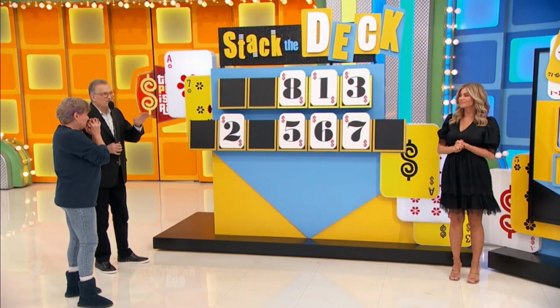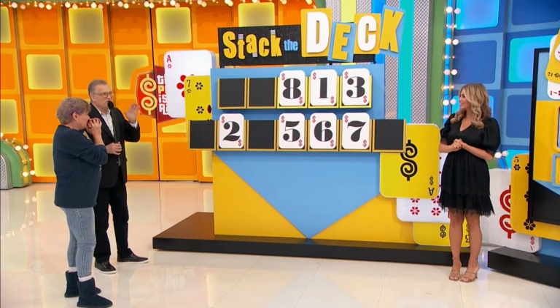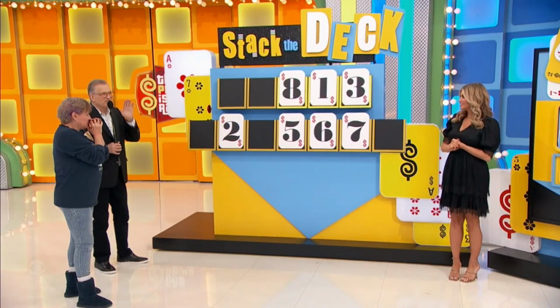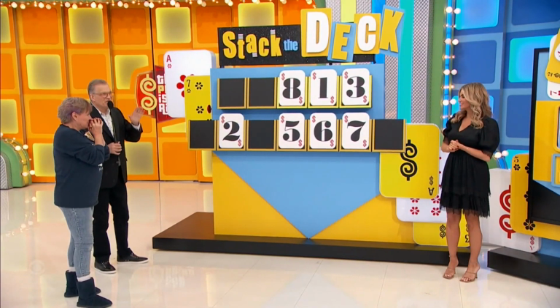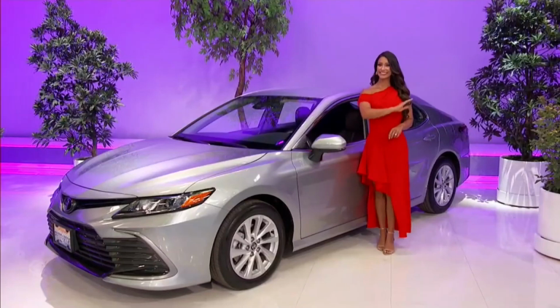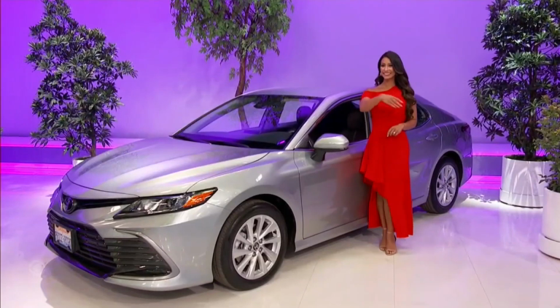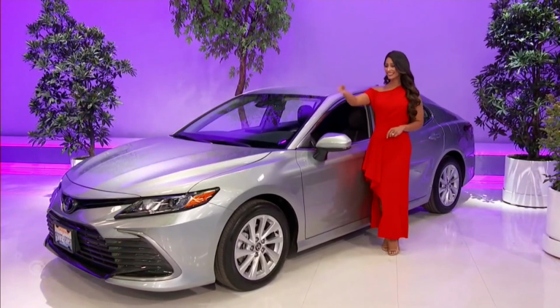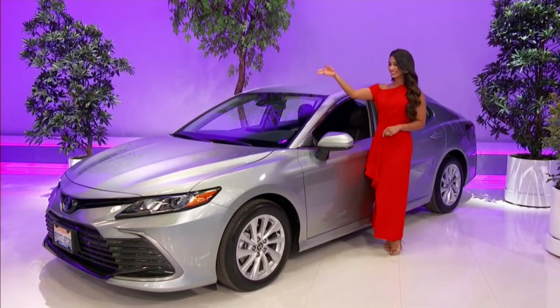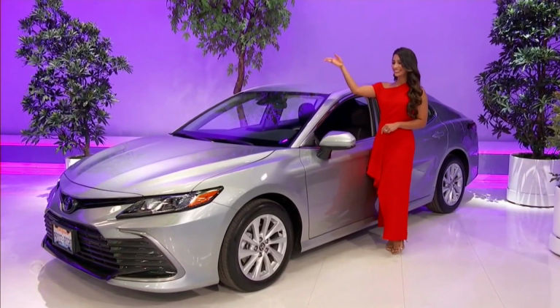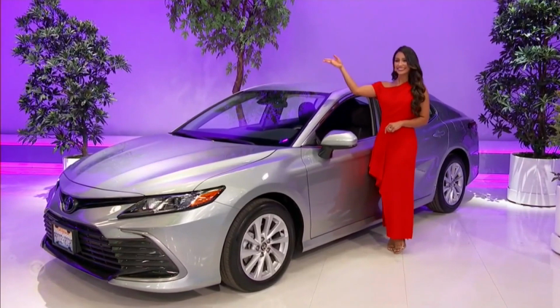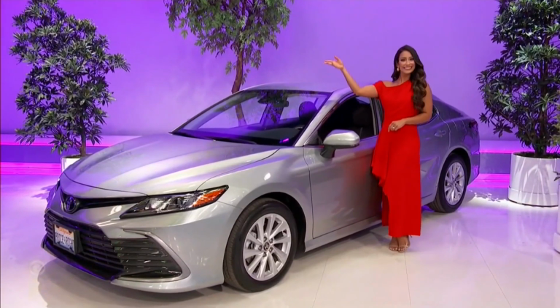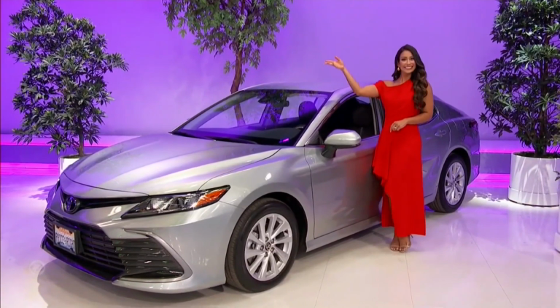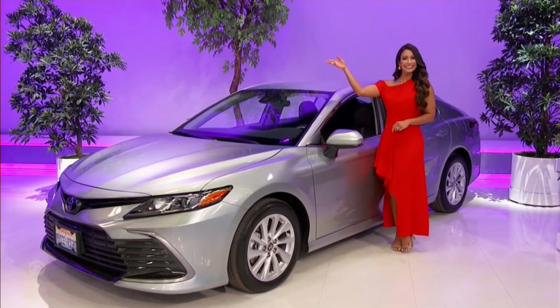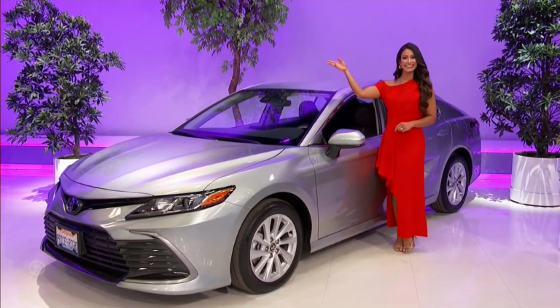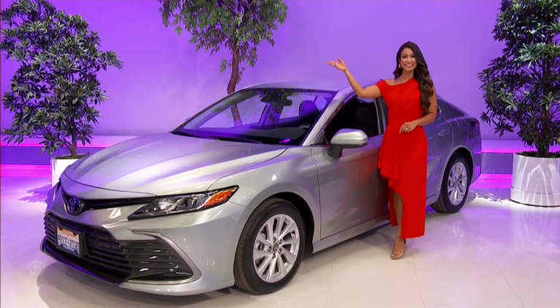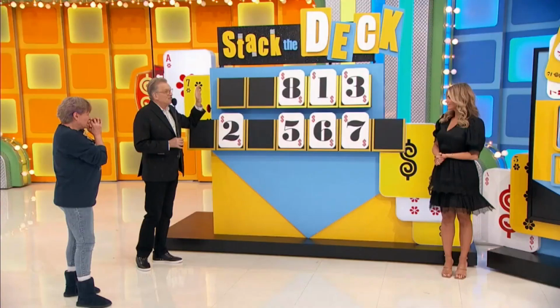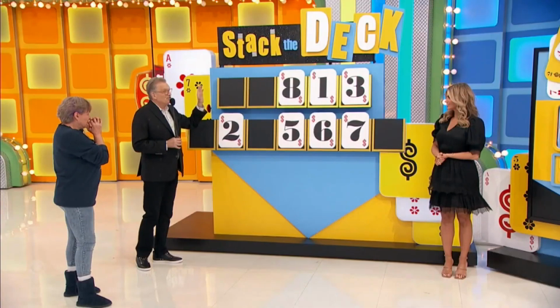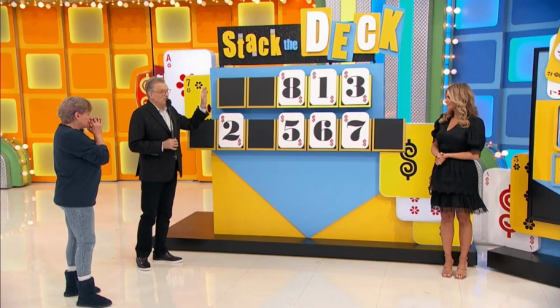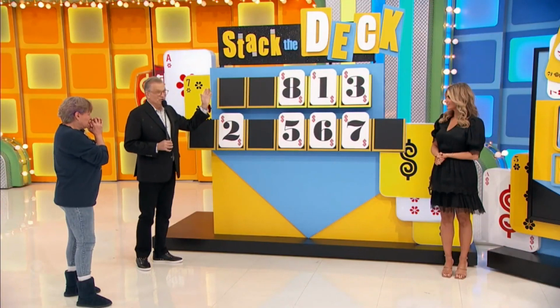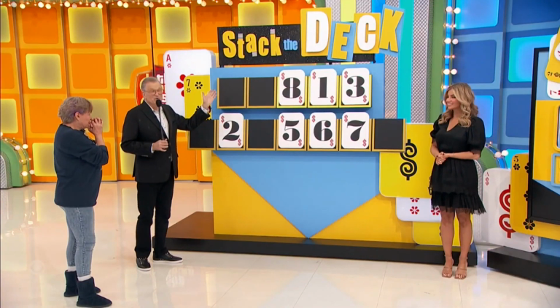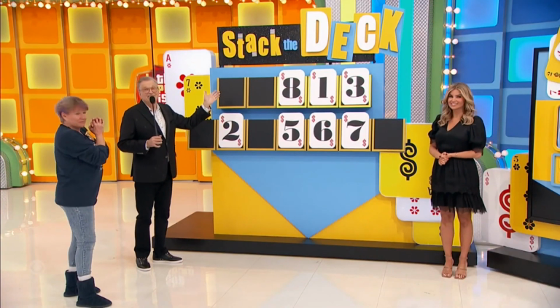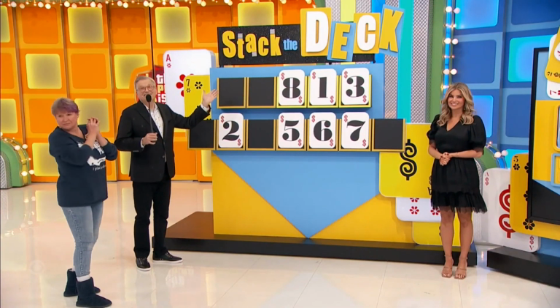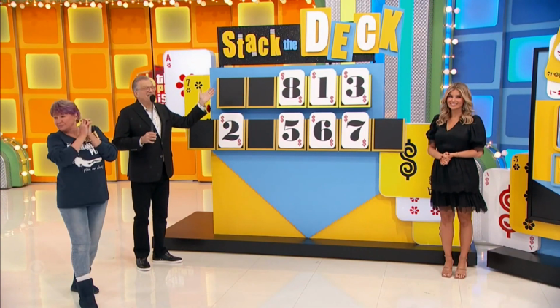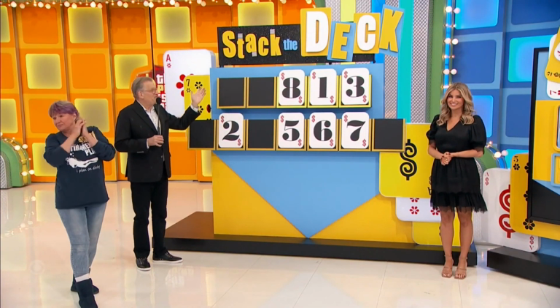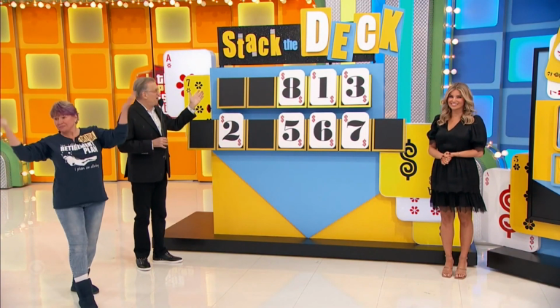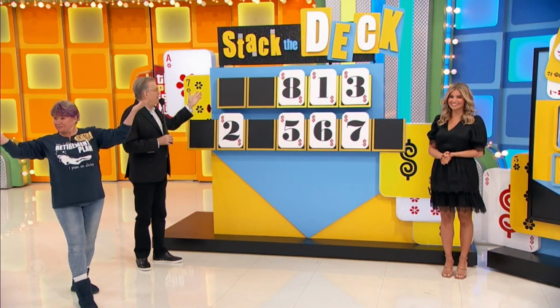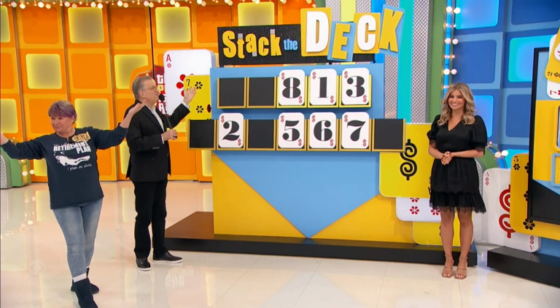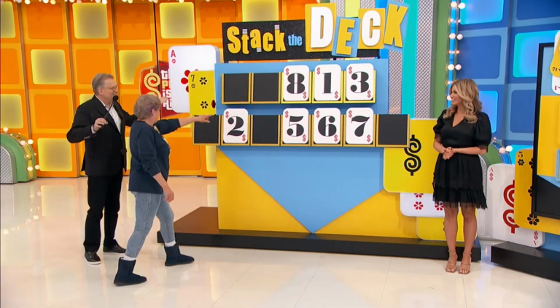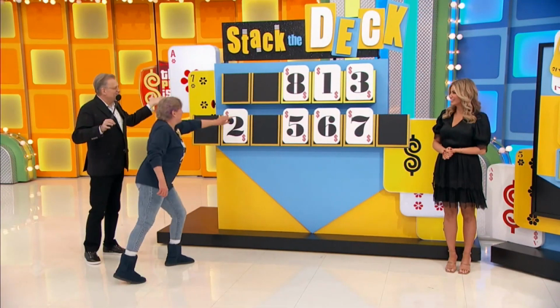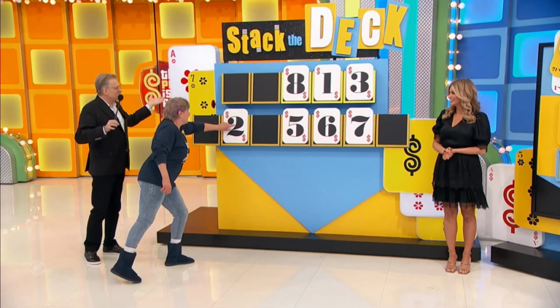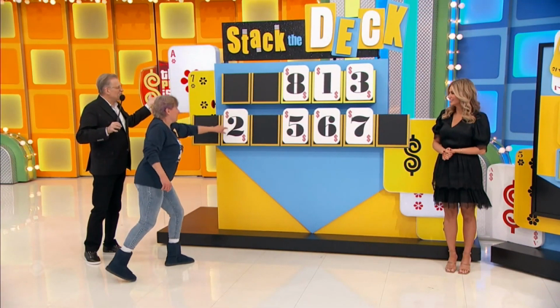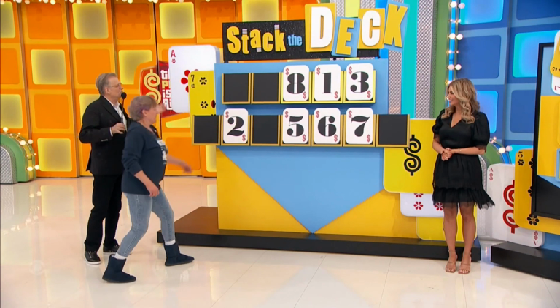2024 Toyota Camry LE — the first number is 2, followed by 5 and 2.